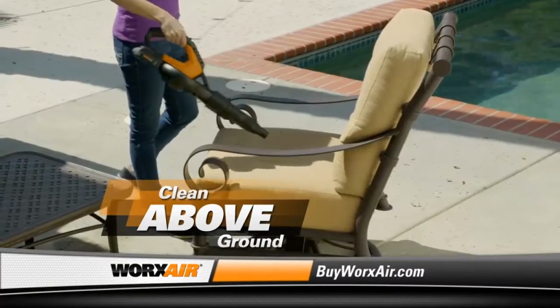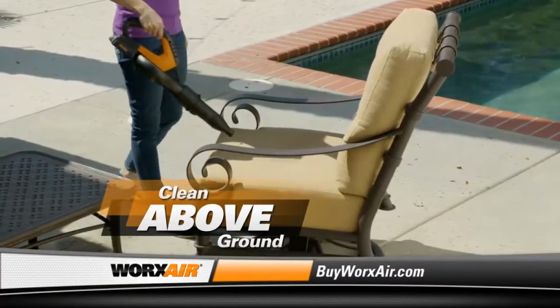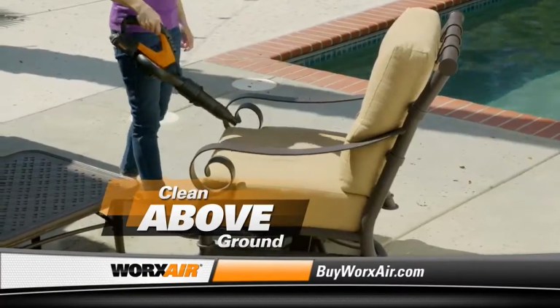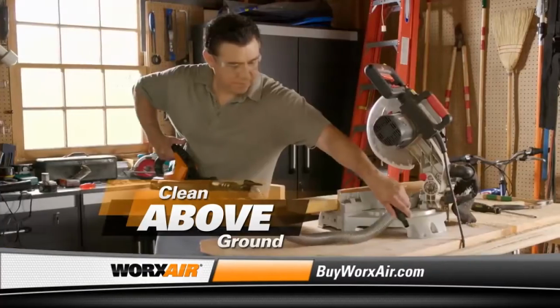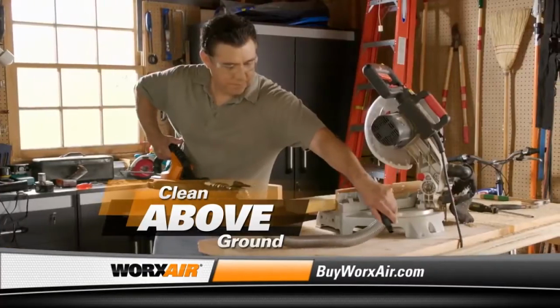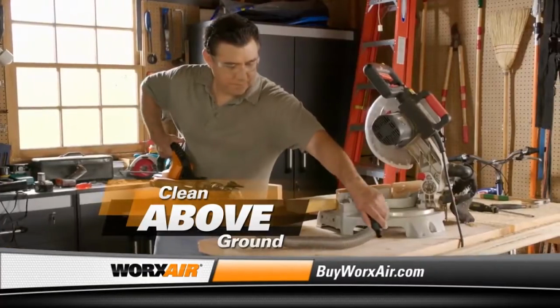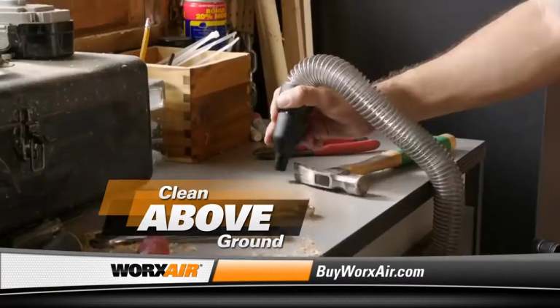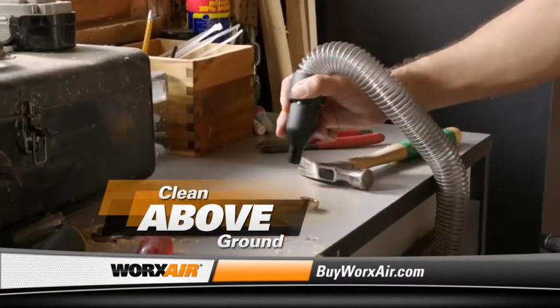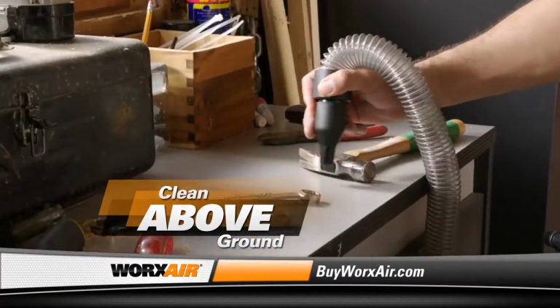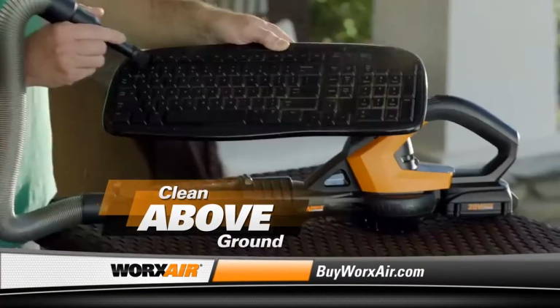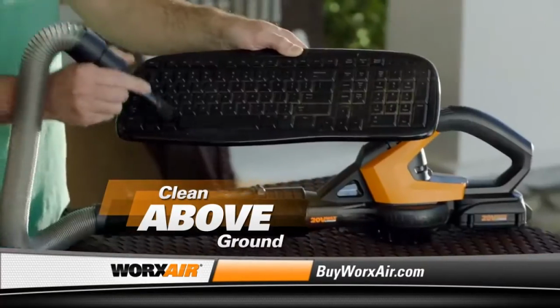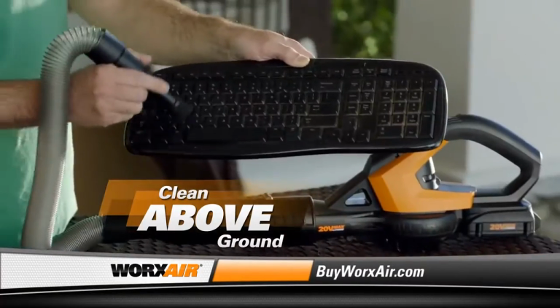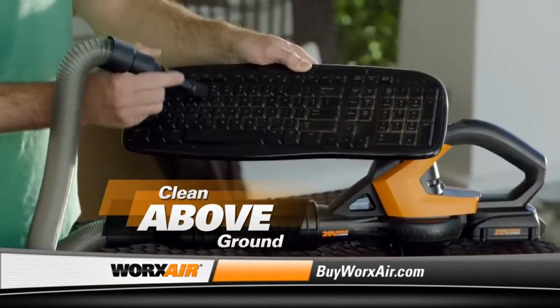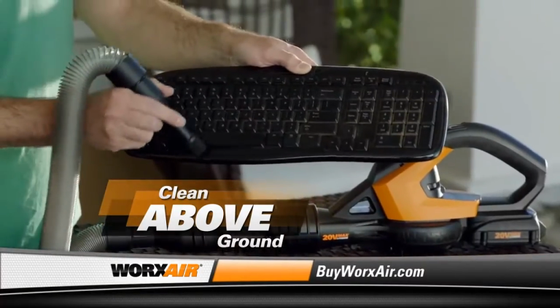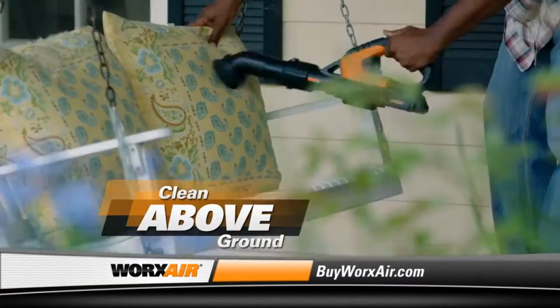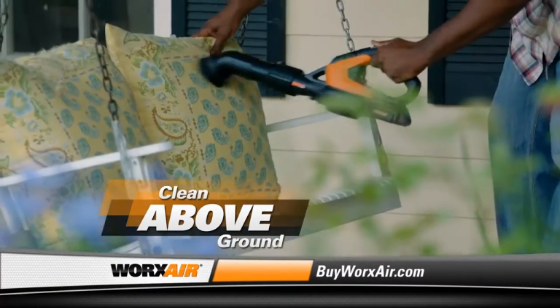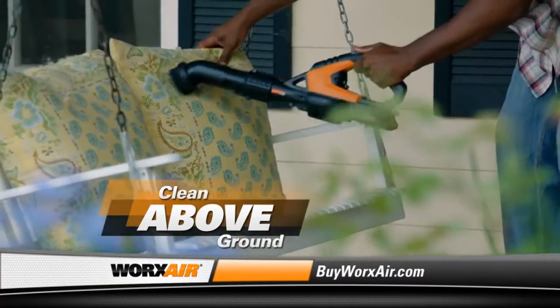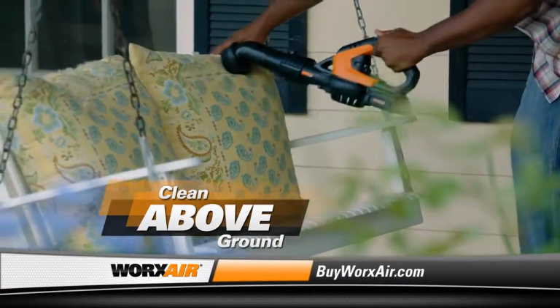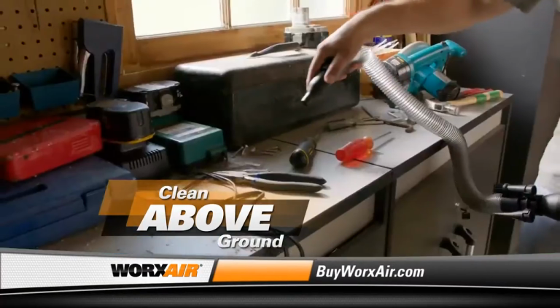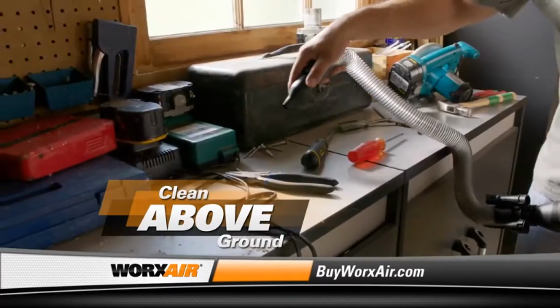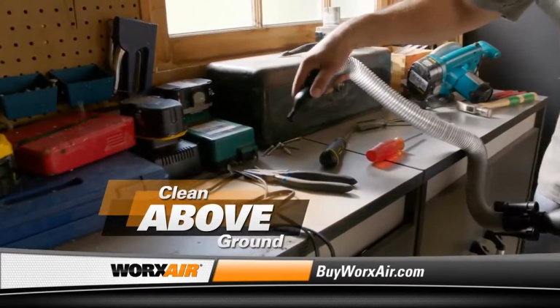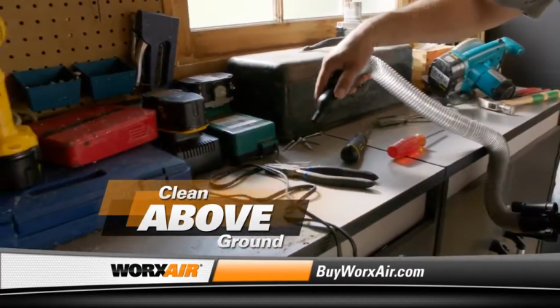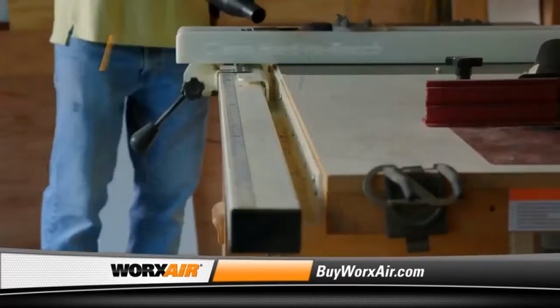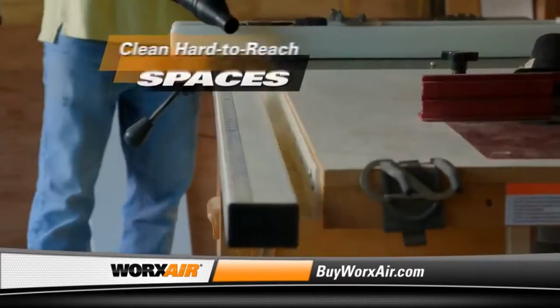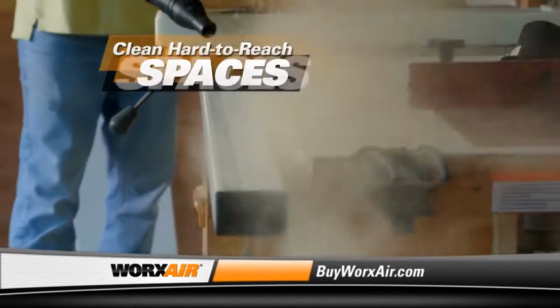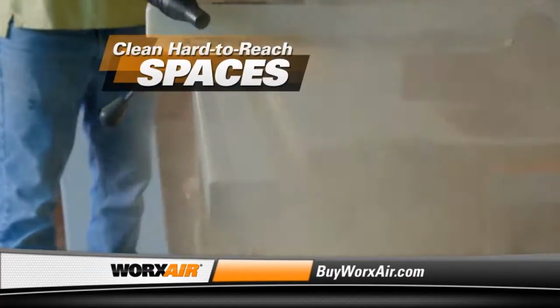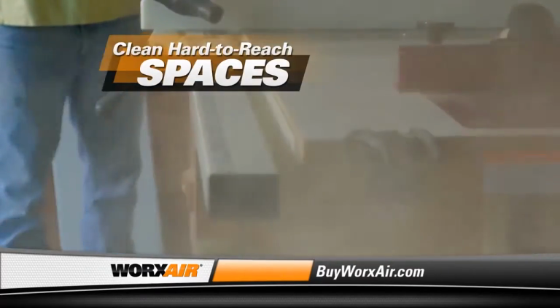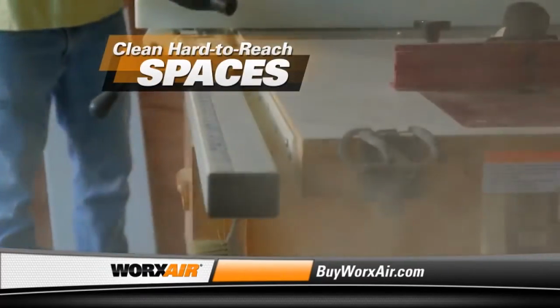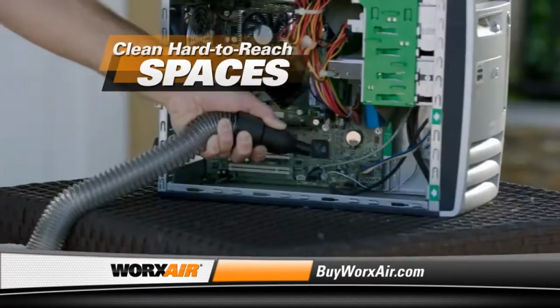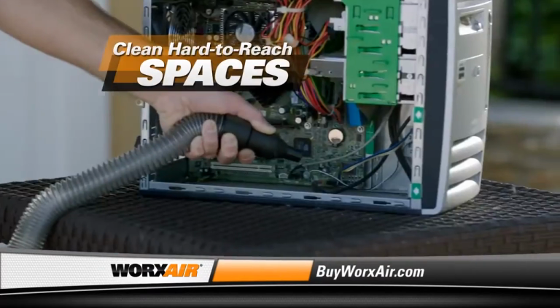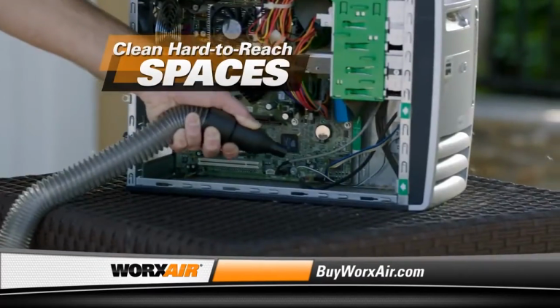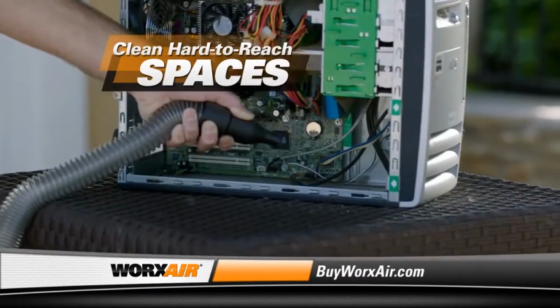A compact tube, extension hose, dust nozzle, and detail brush can be used in countless combinations to clean even the hardest to reach spaces.